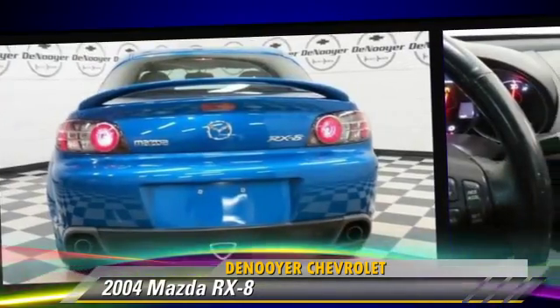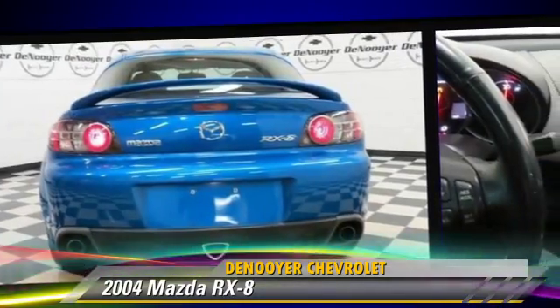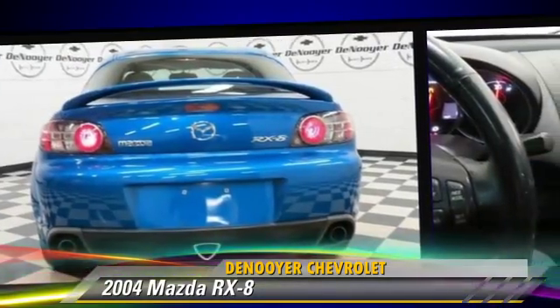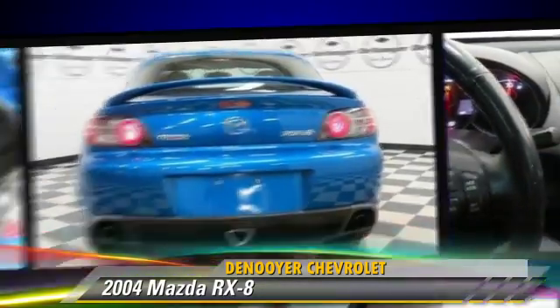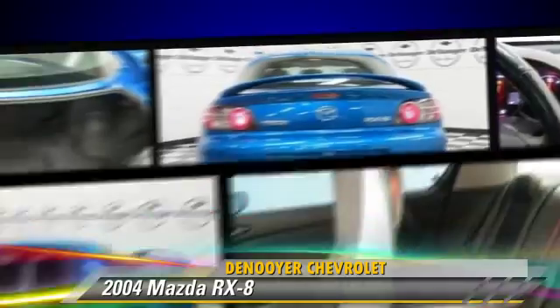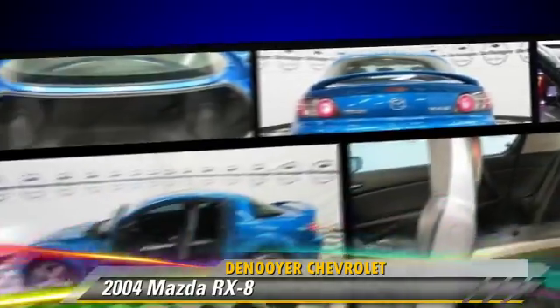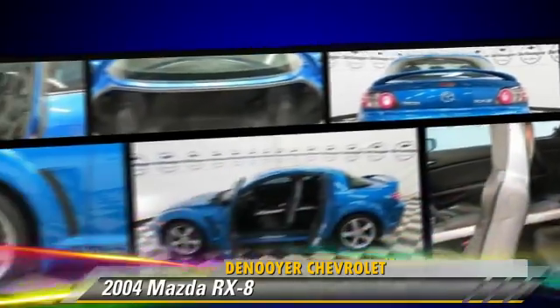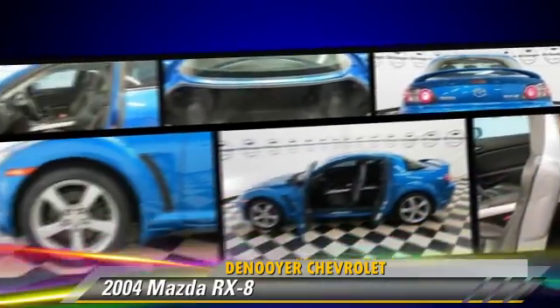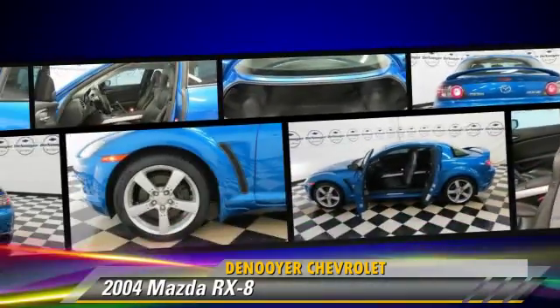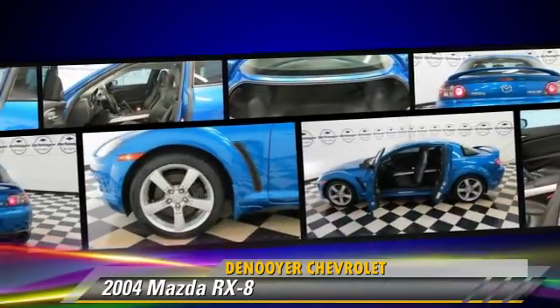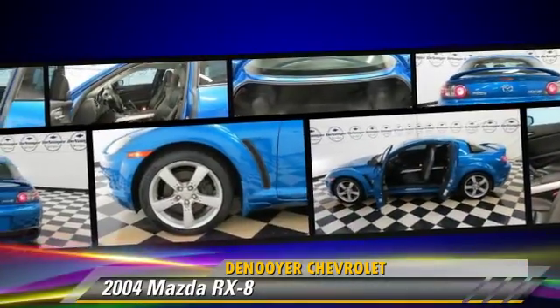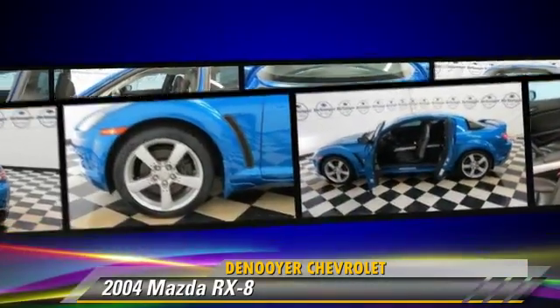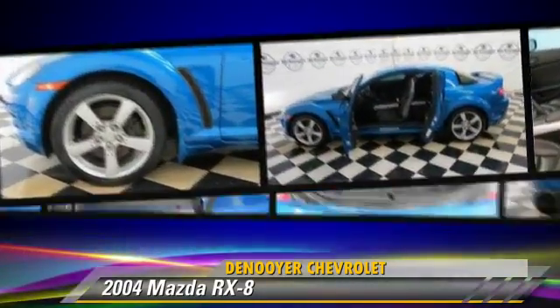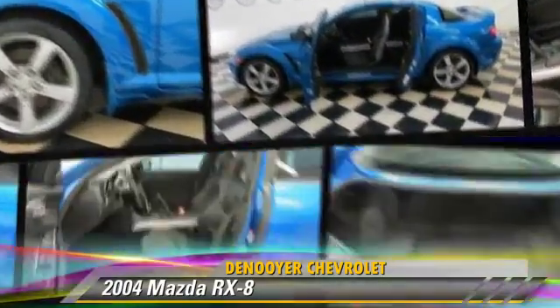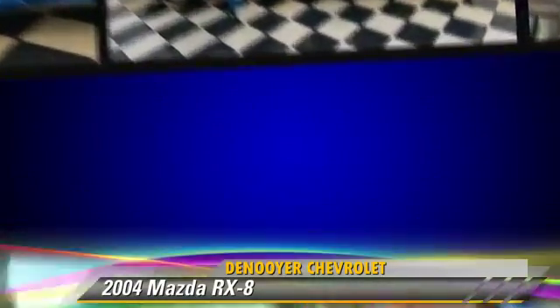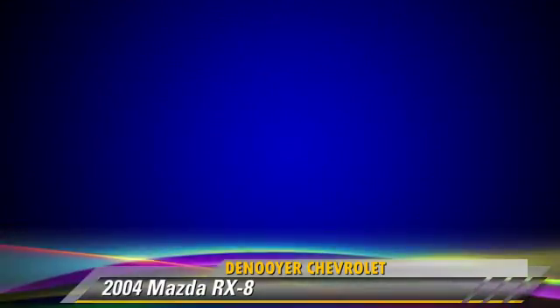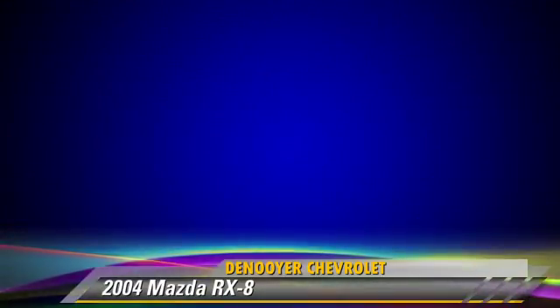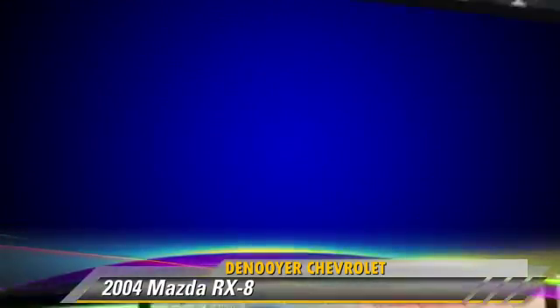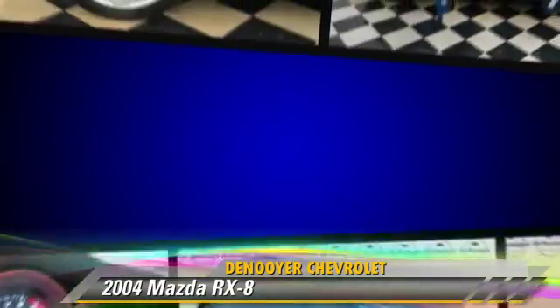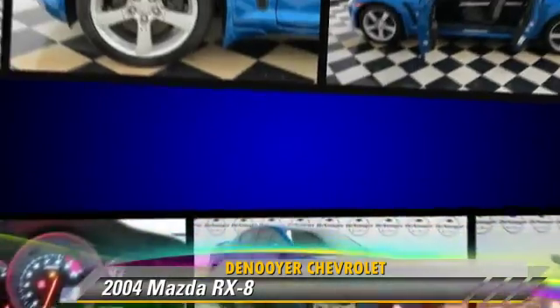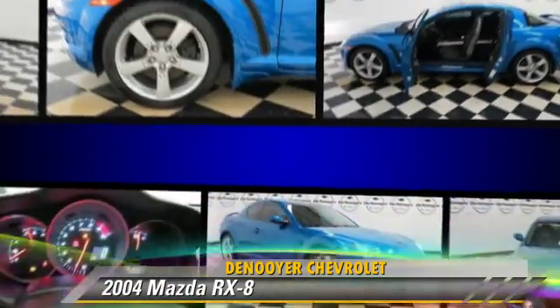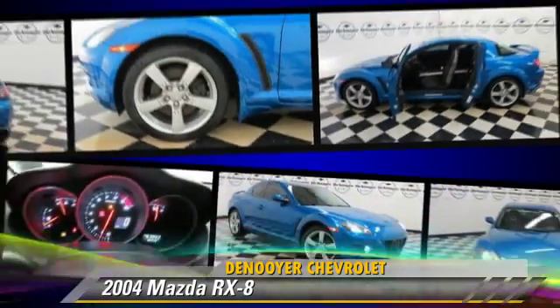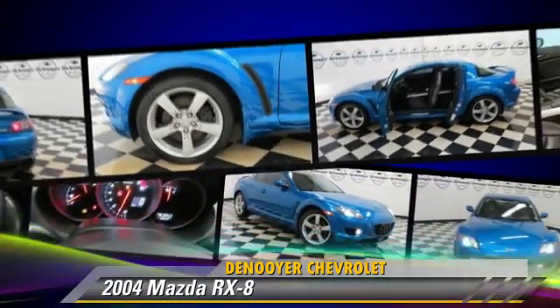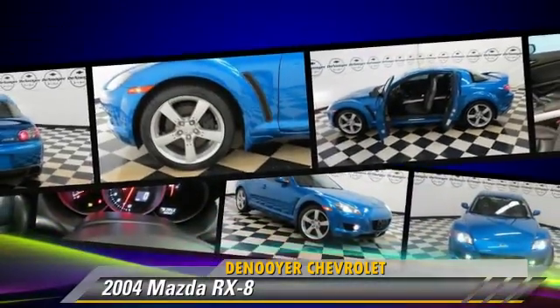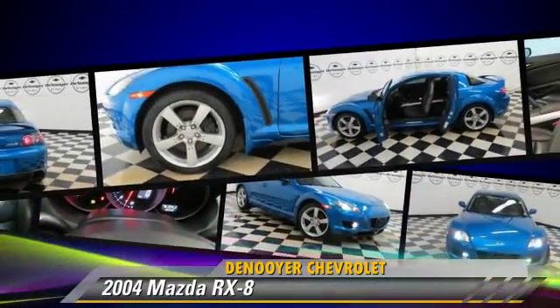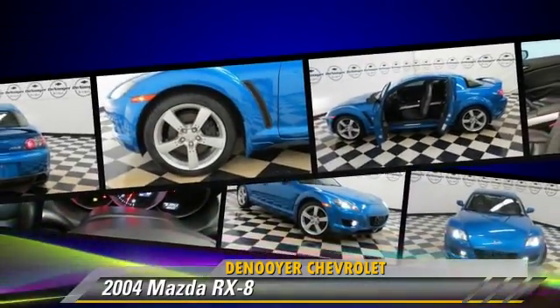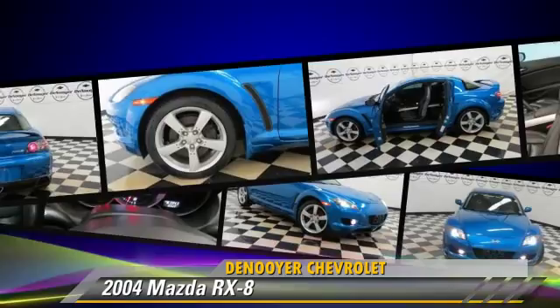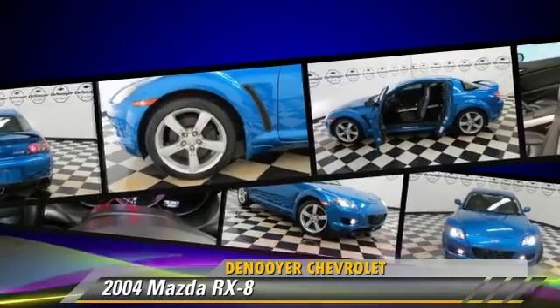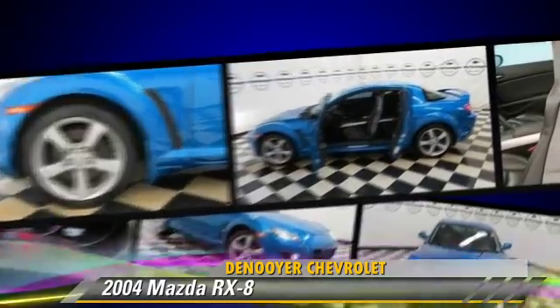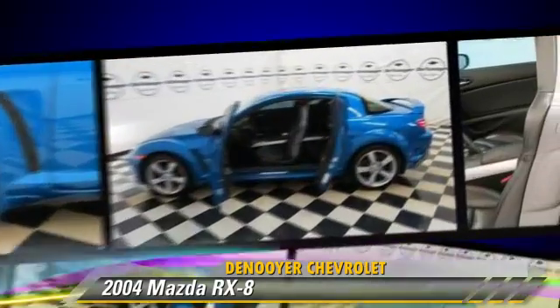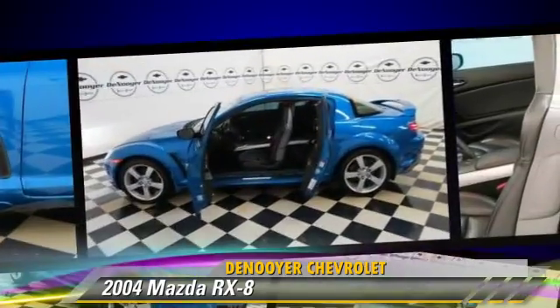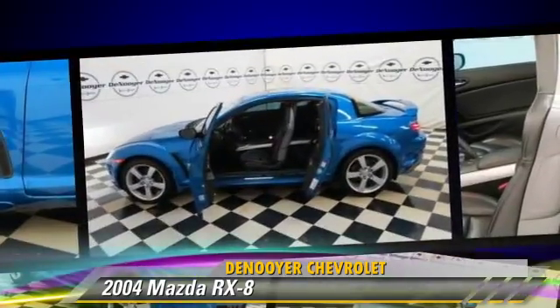Comfort and convenience features include cruise control, power door locks, and power steering.